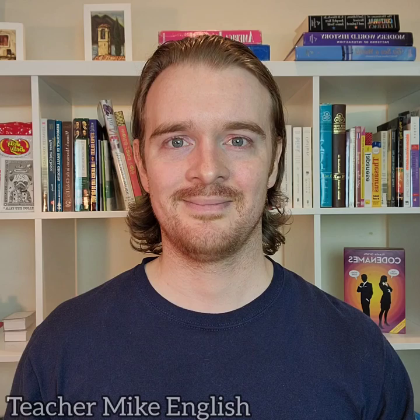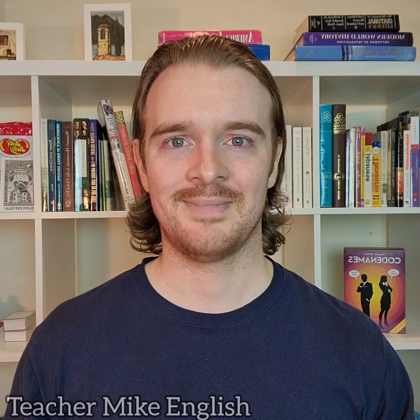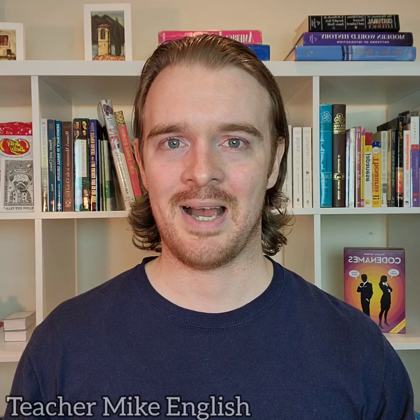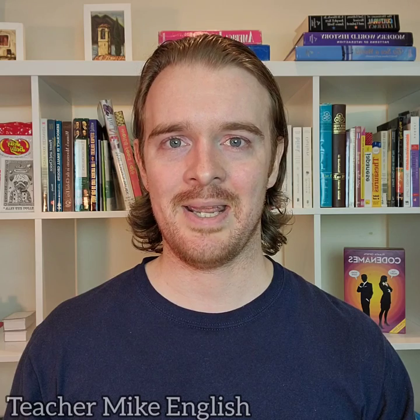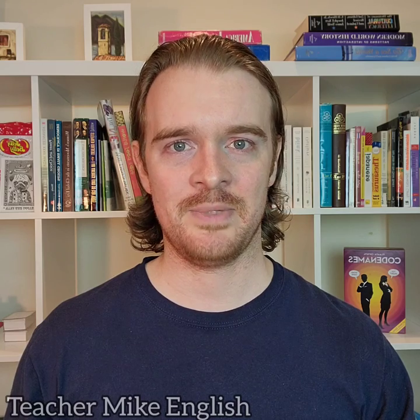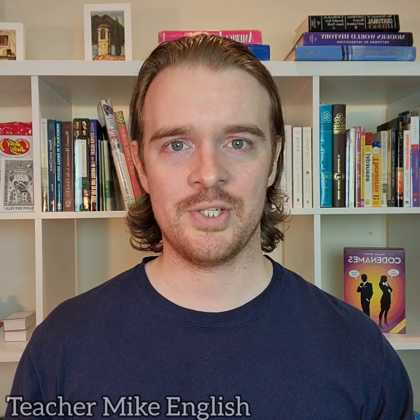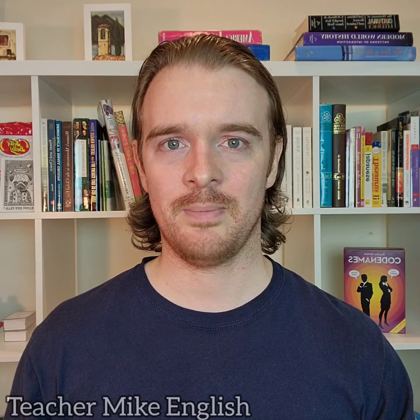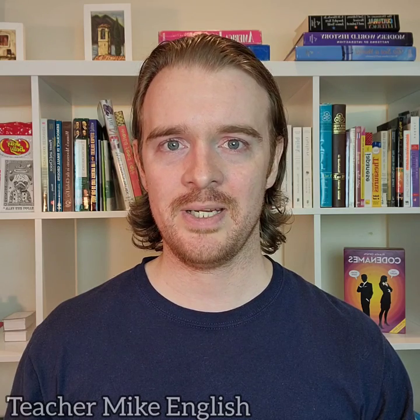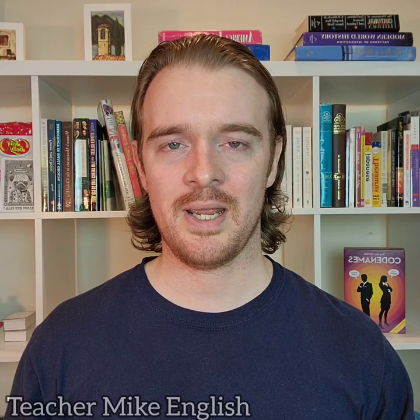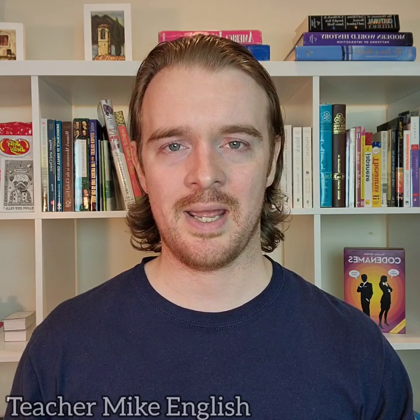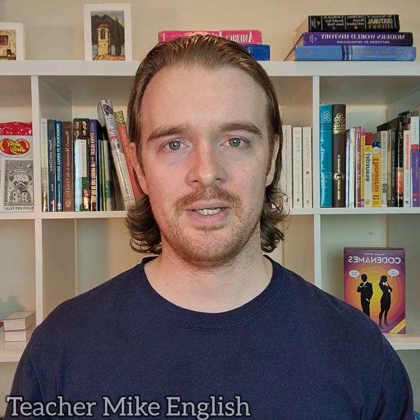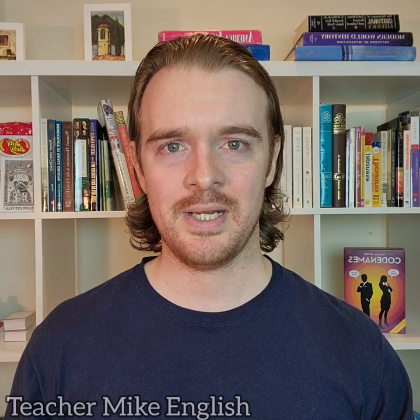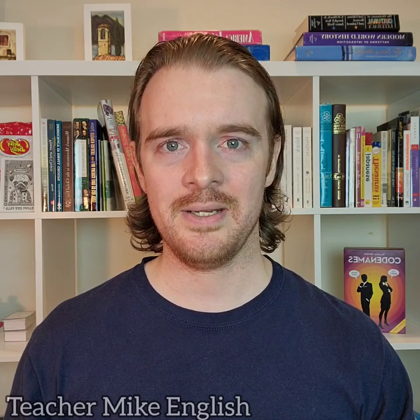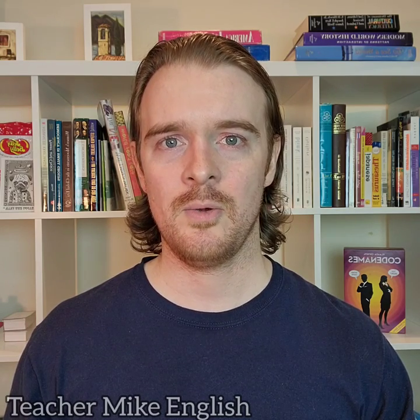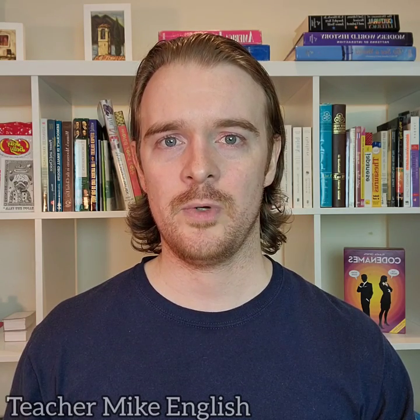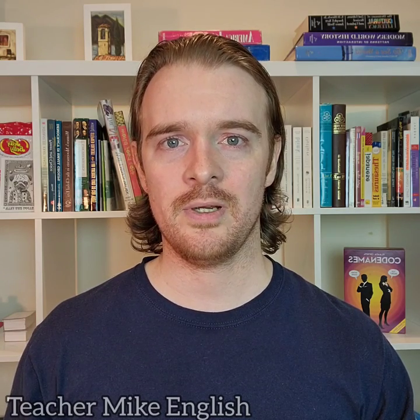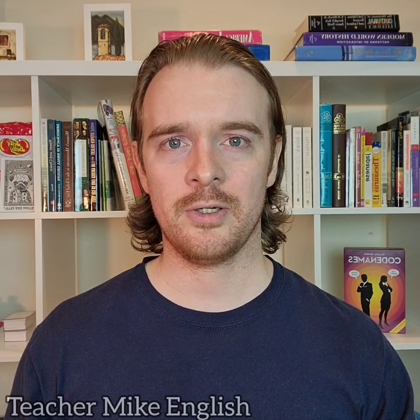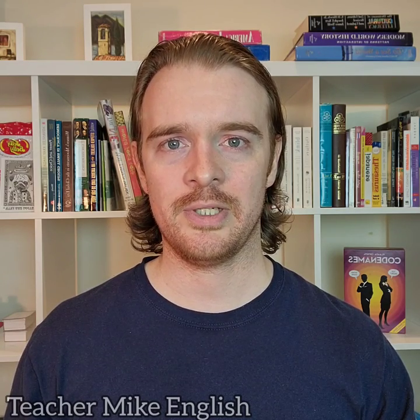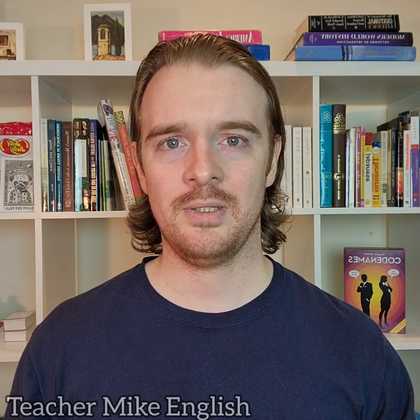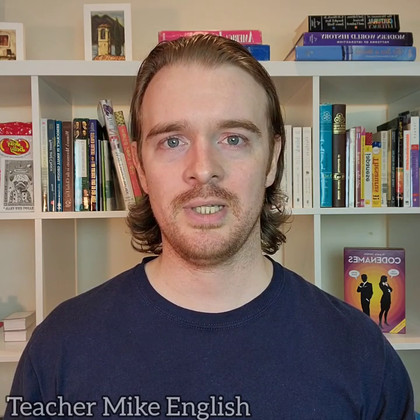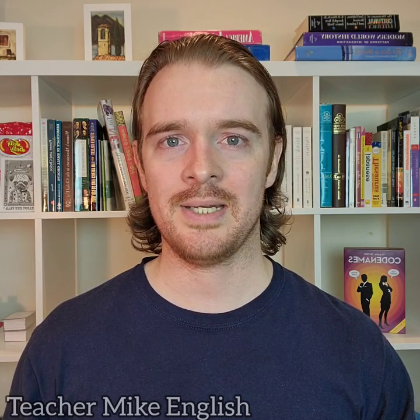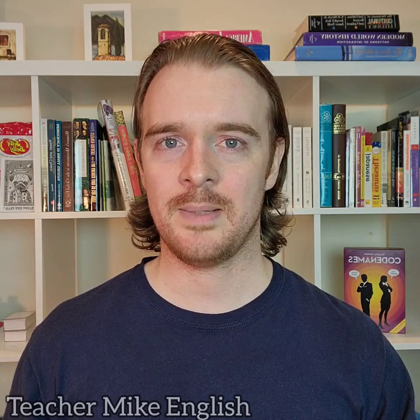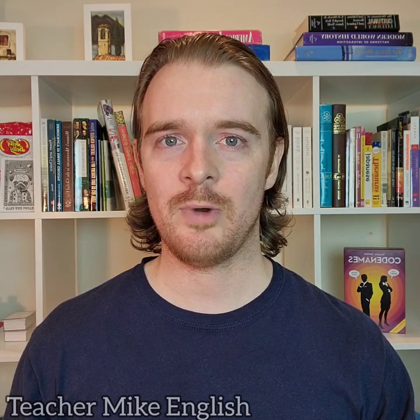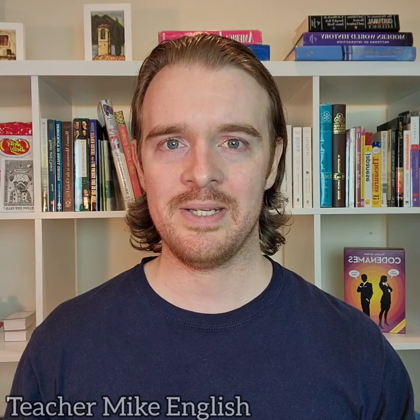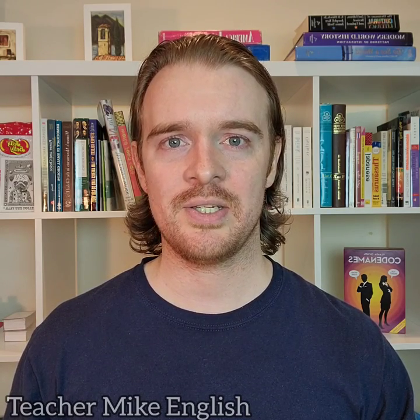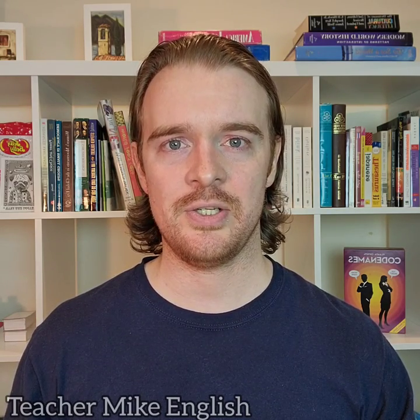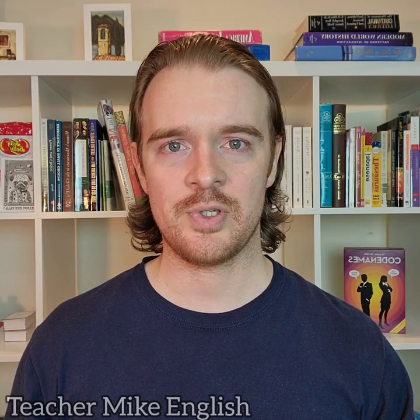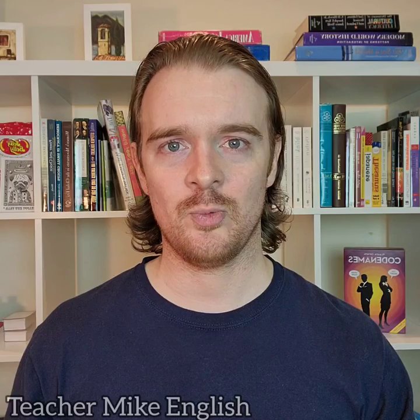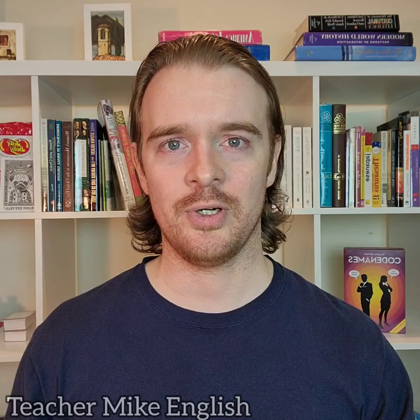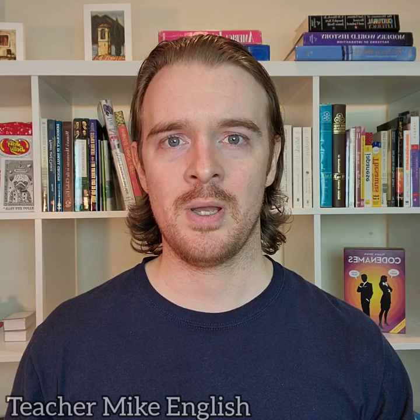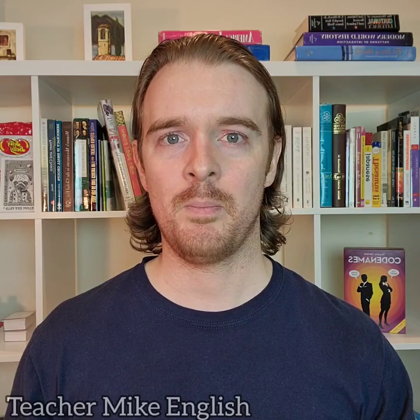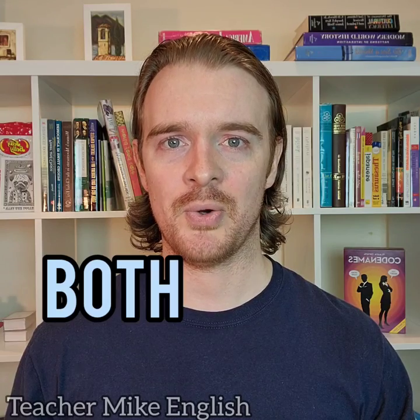I am Teacher Mike, and today we are going to look at some ways to use the word 'both'.